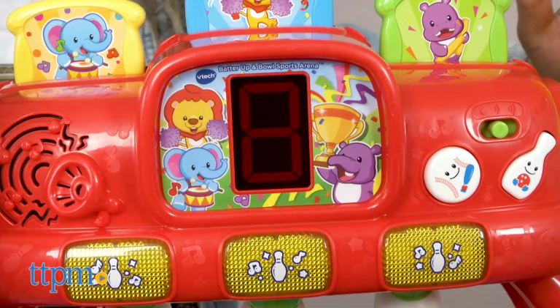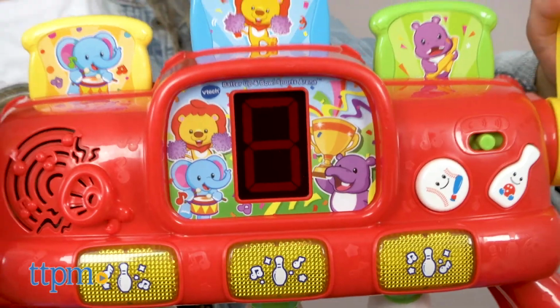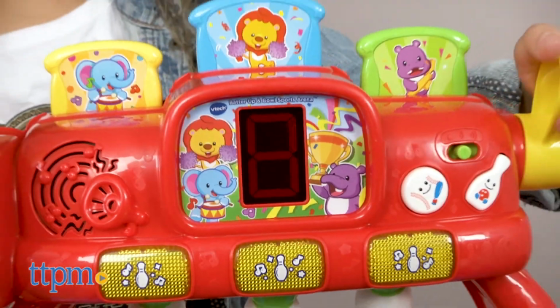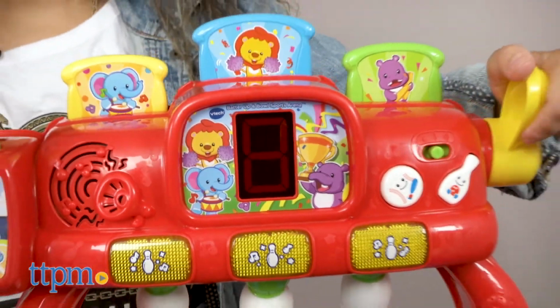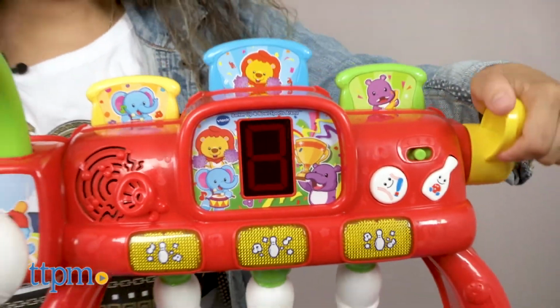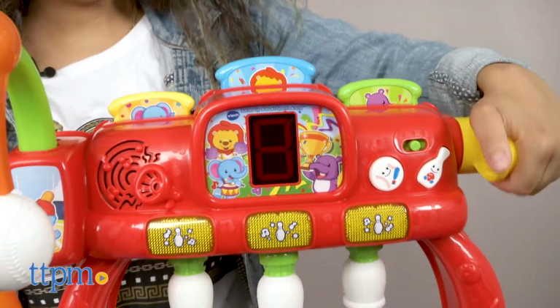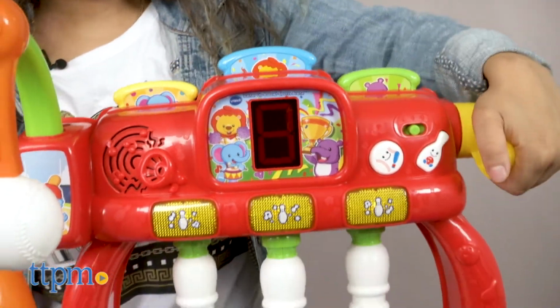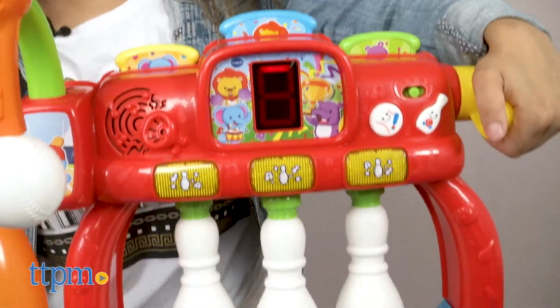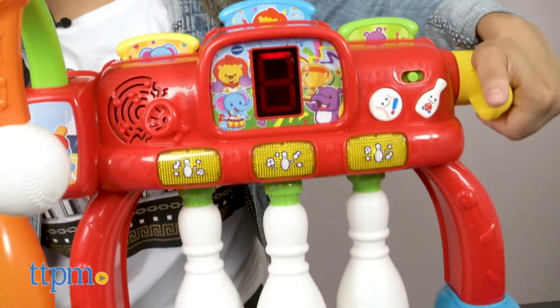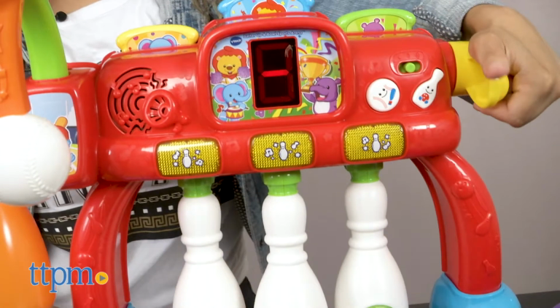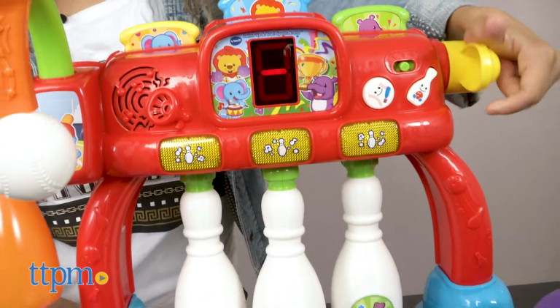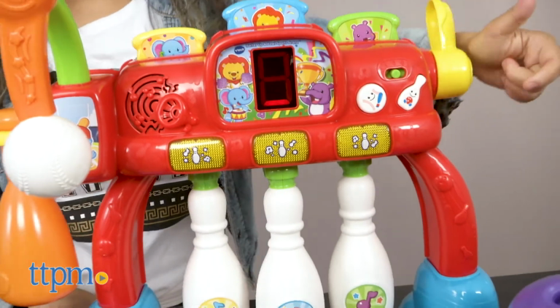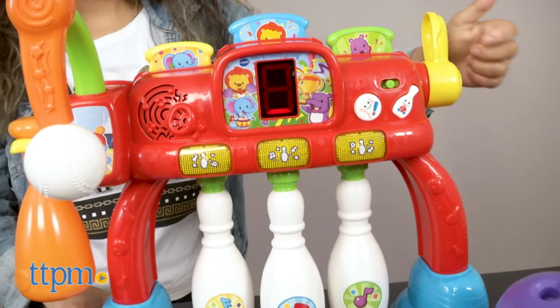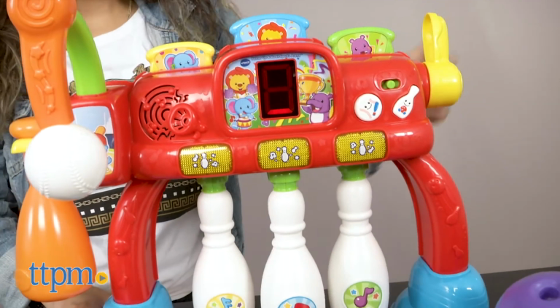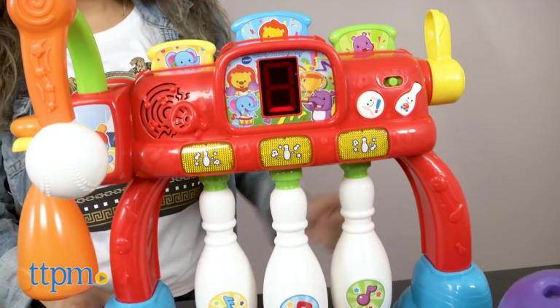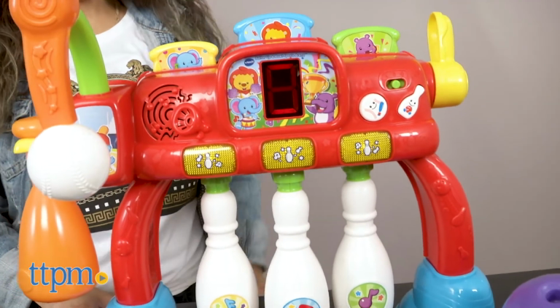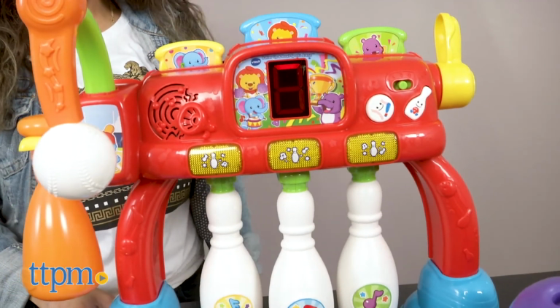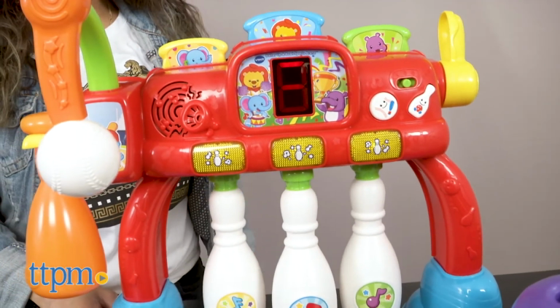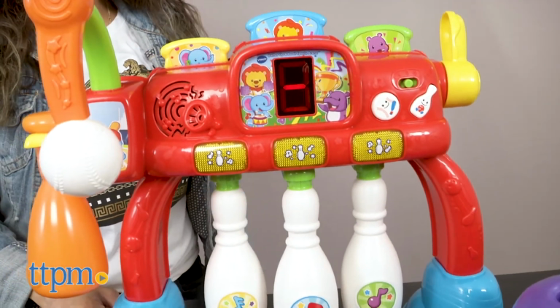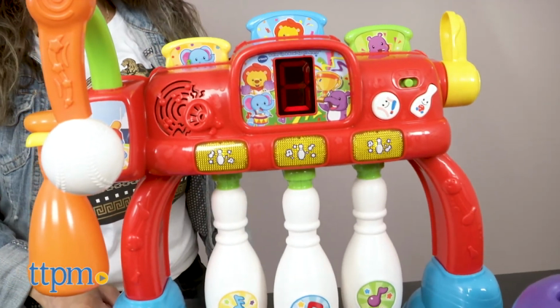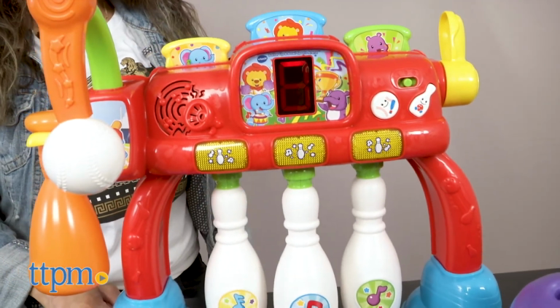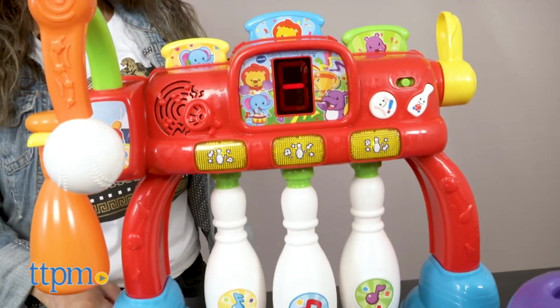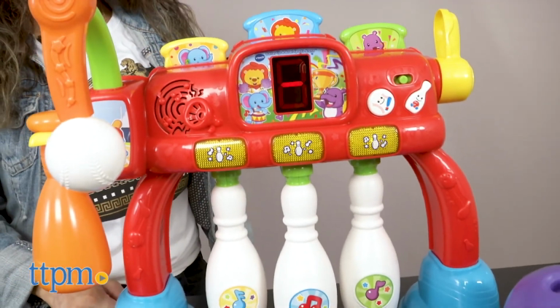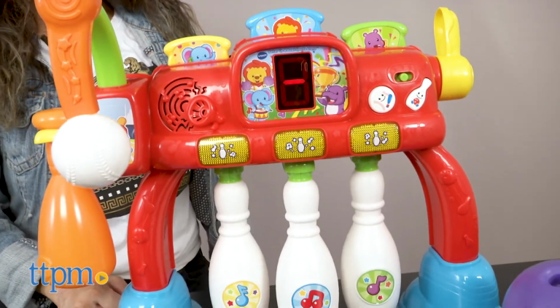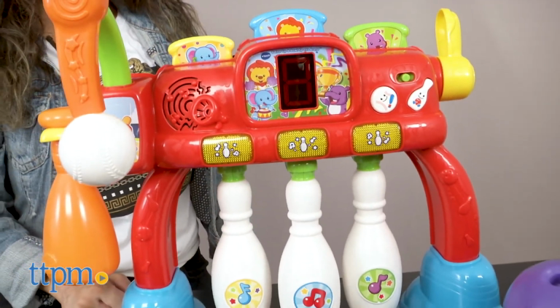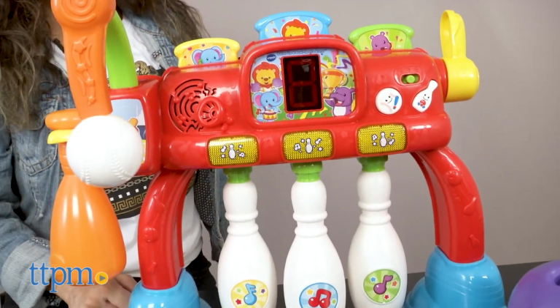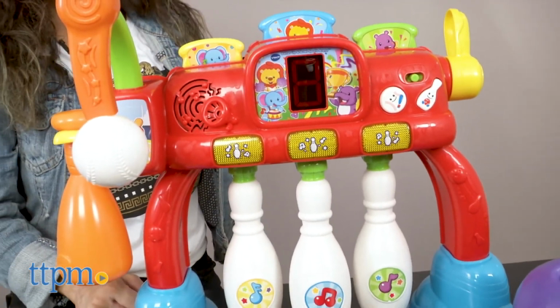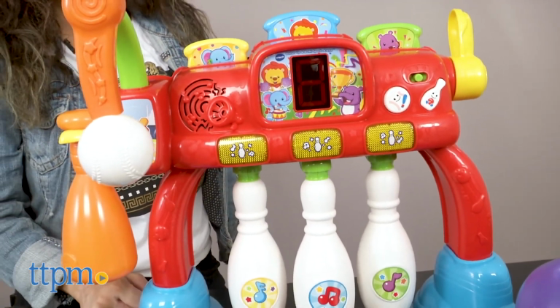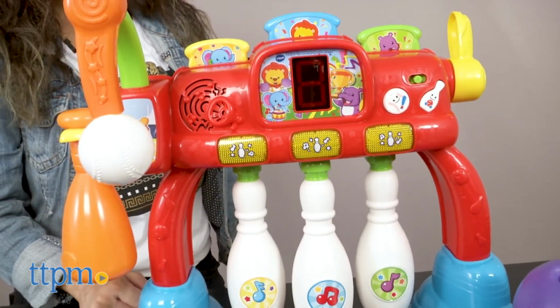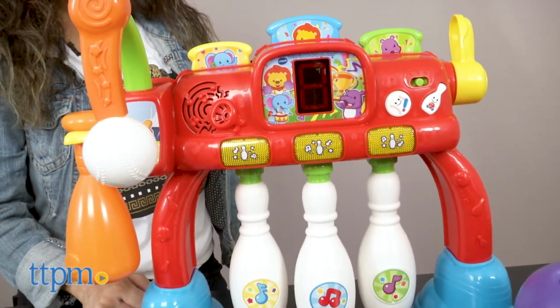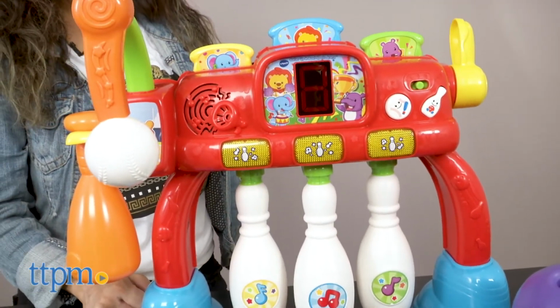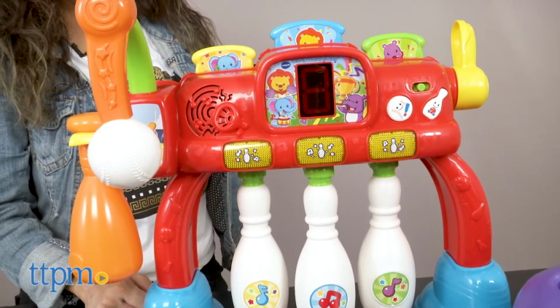To start another game of bowling, your child will need to pull the Bowling Reset Lever to hide all the animals and reset the pins.